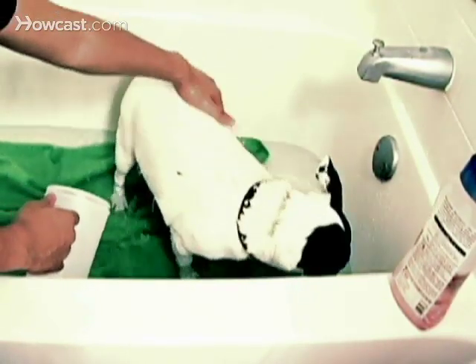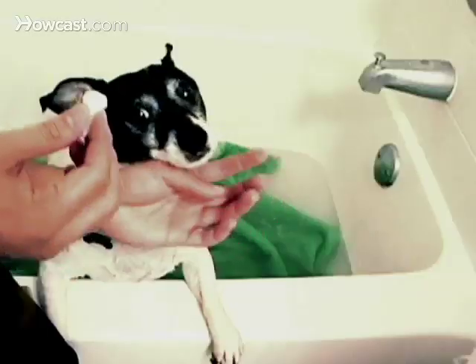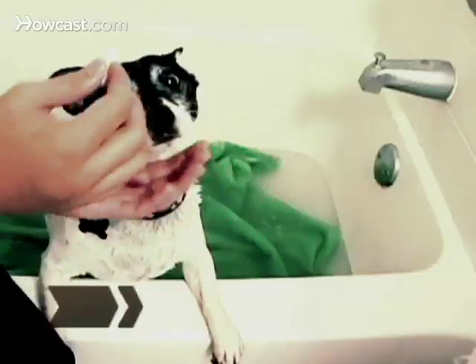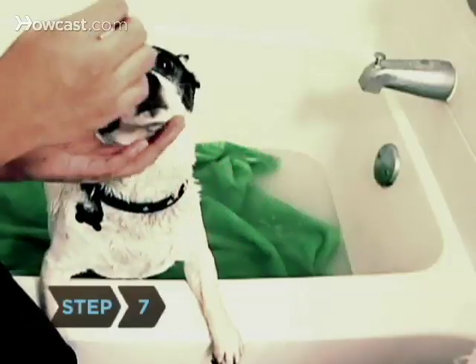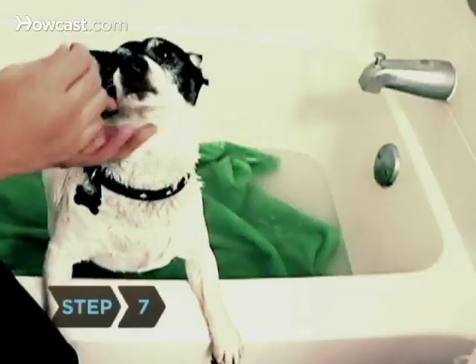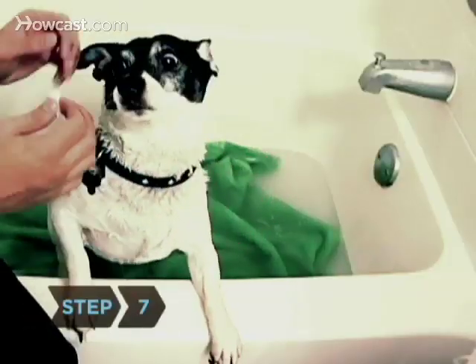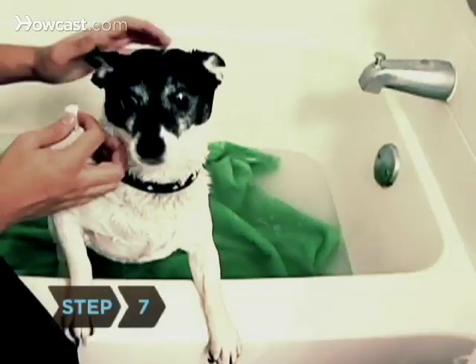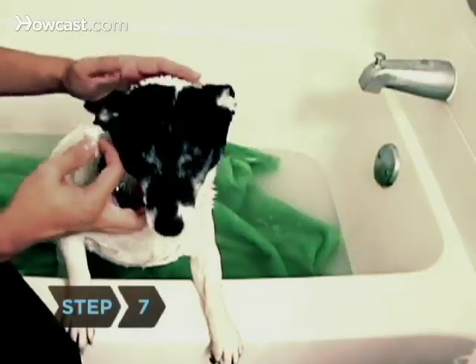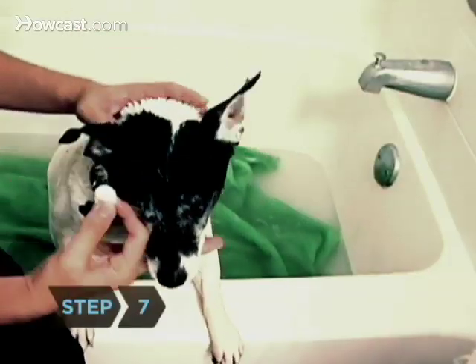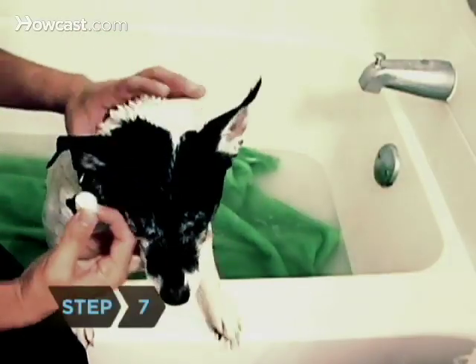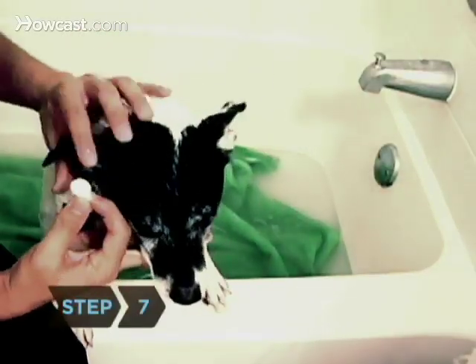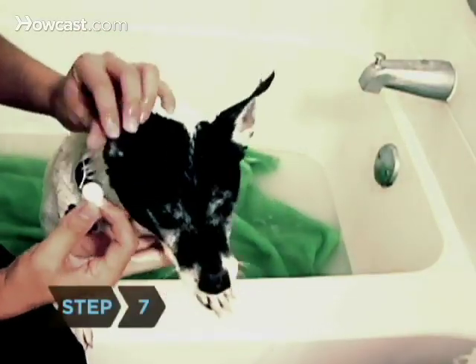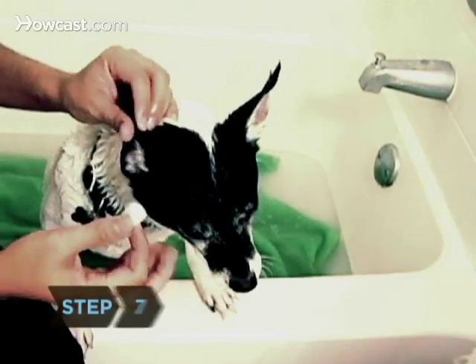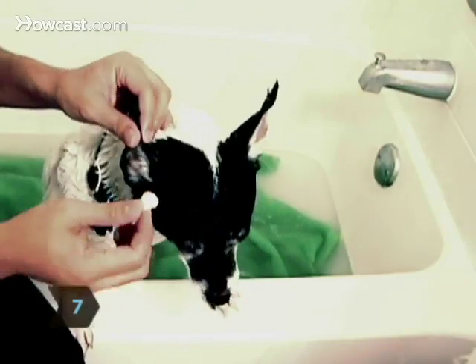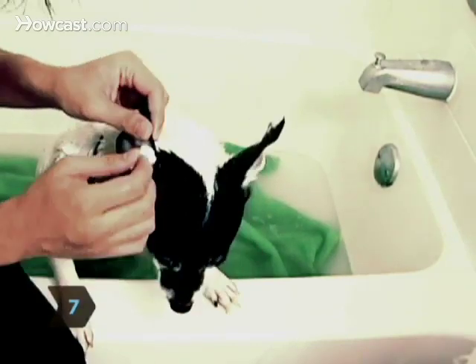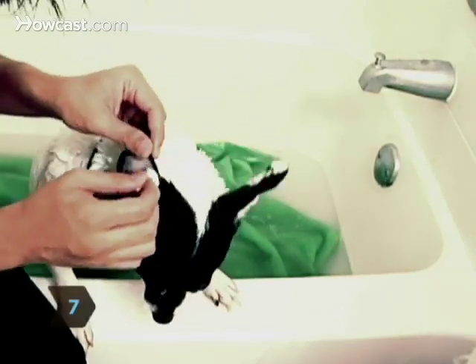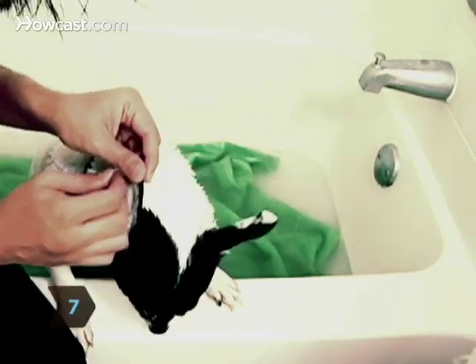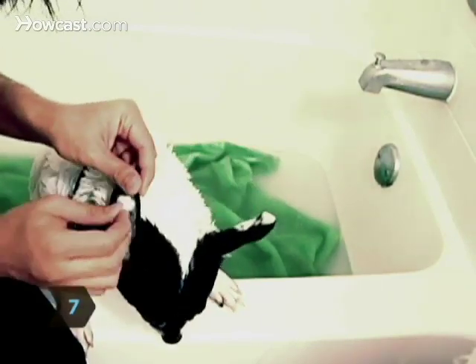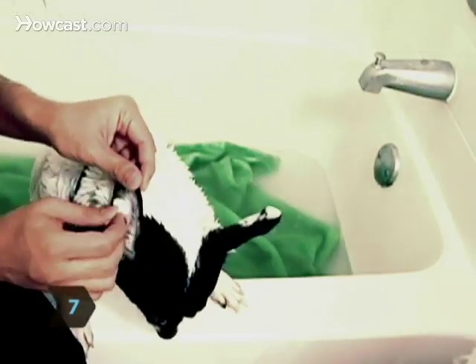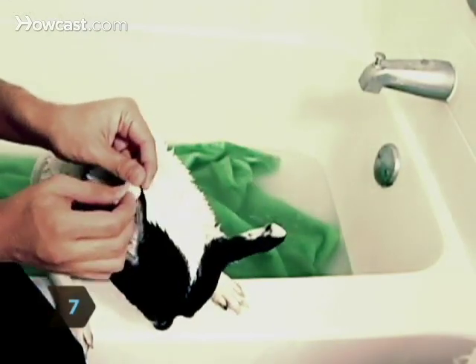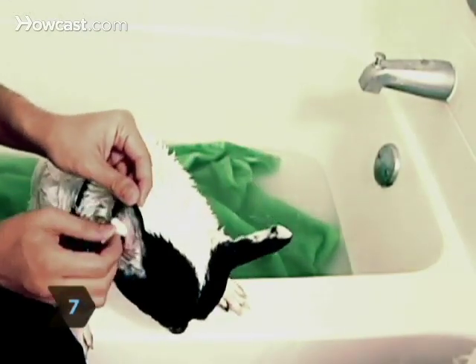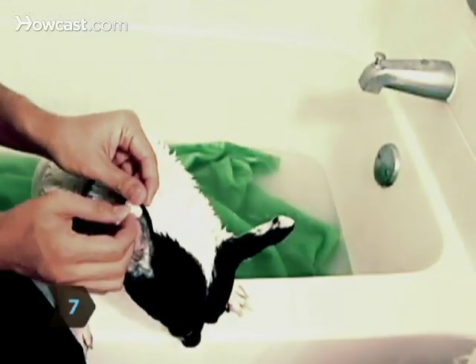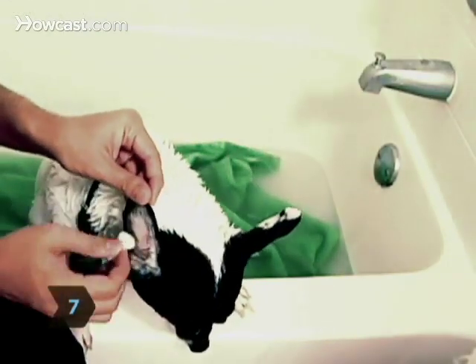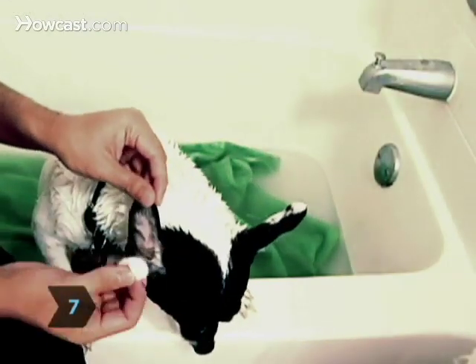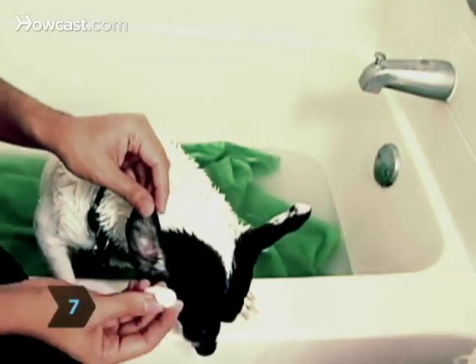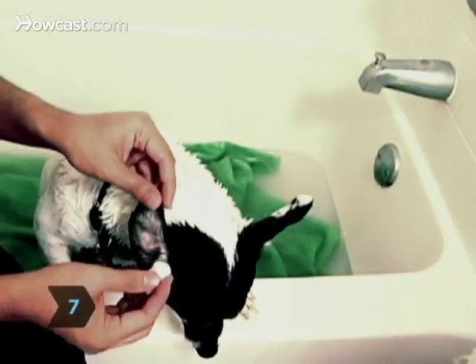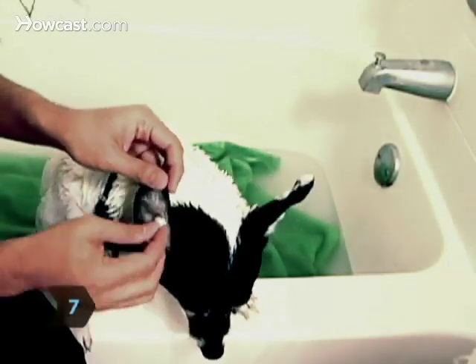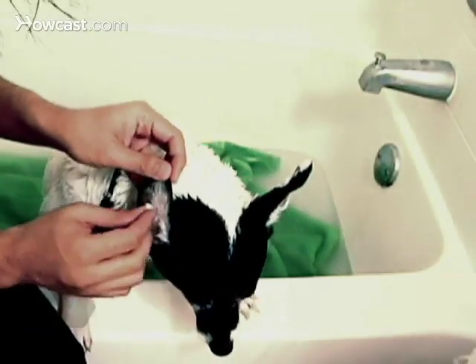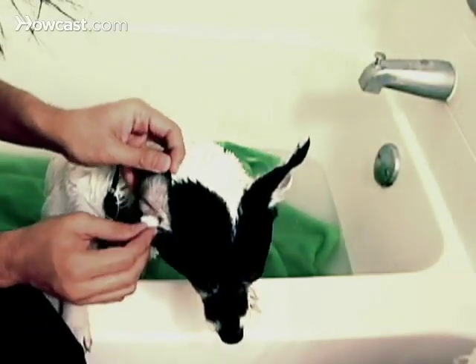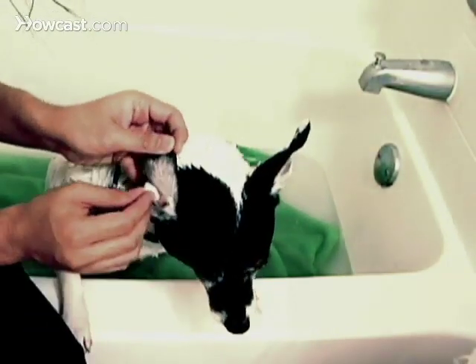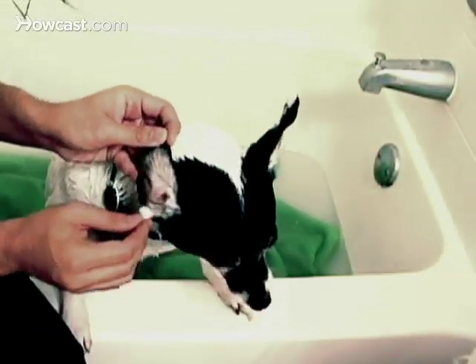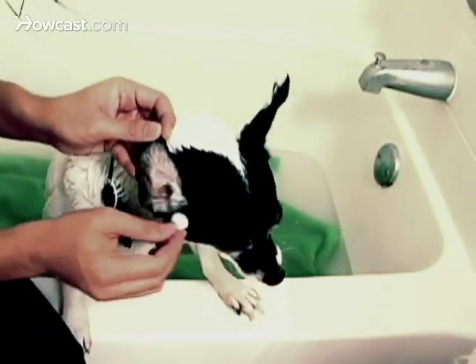Step 7. Check the insides of his ears. If necessary, clean them gently with dampened cotton balls.